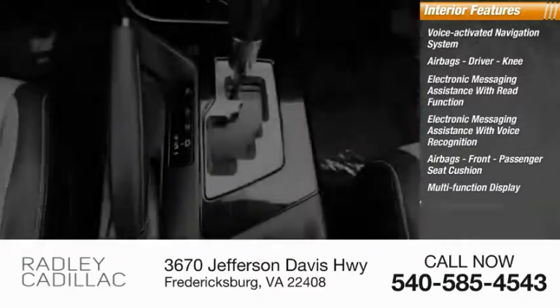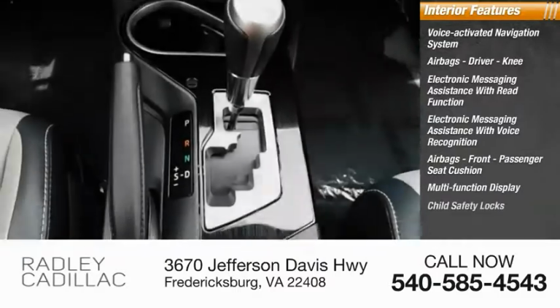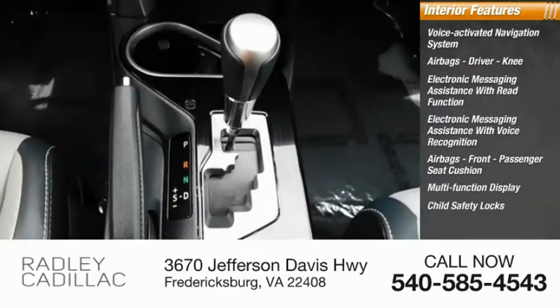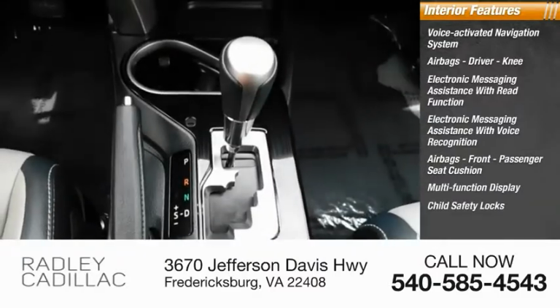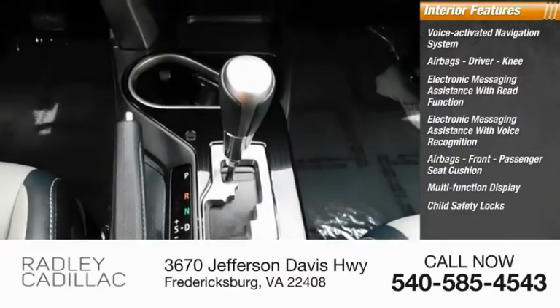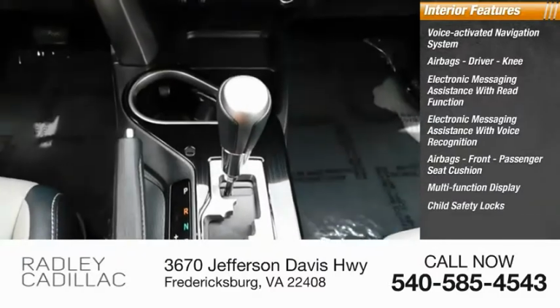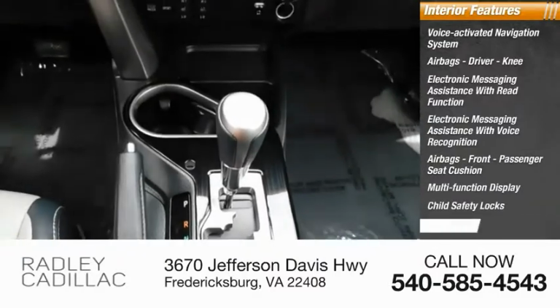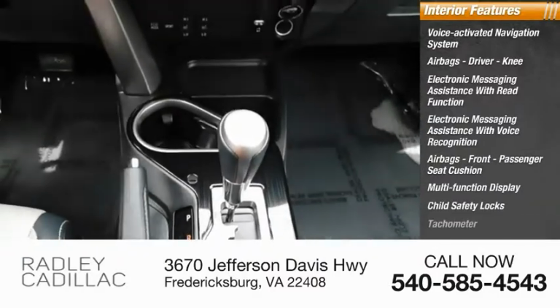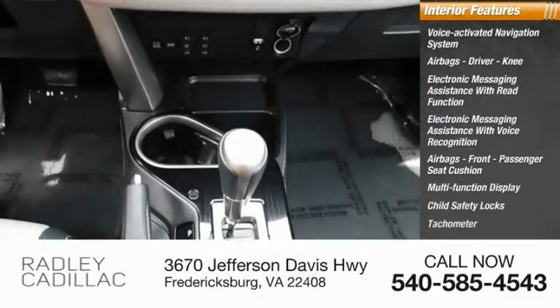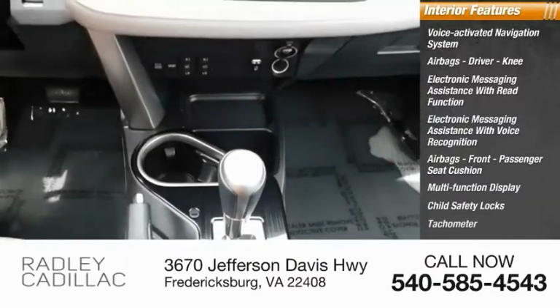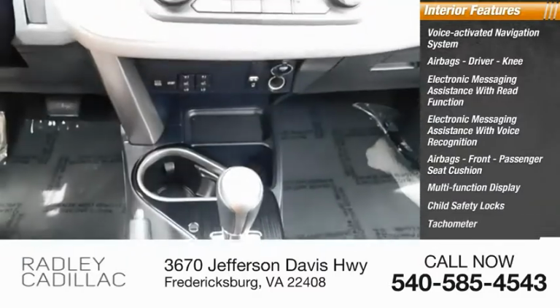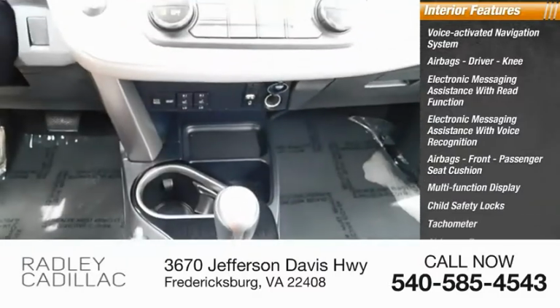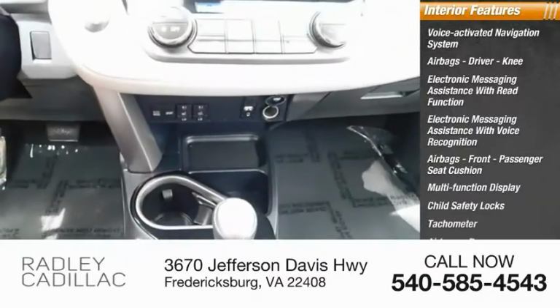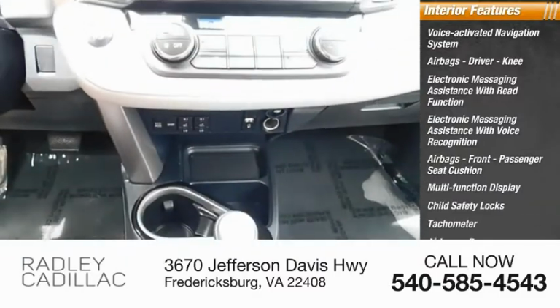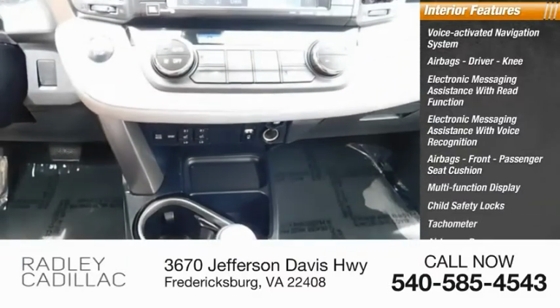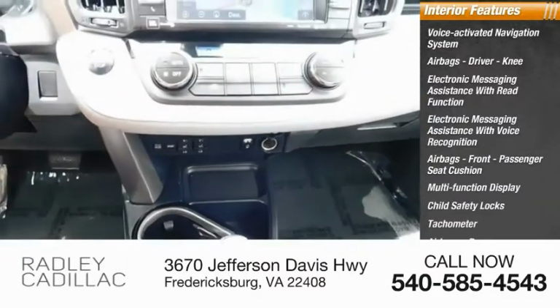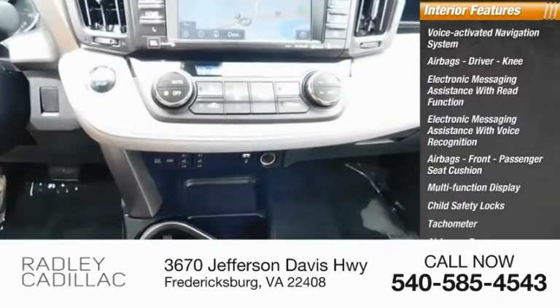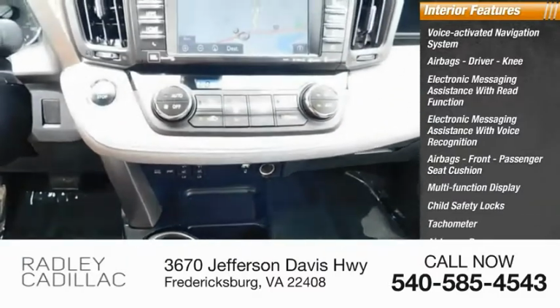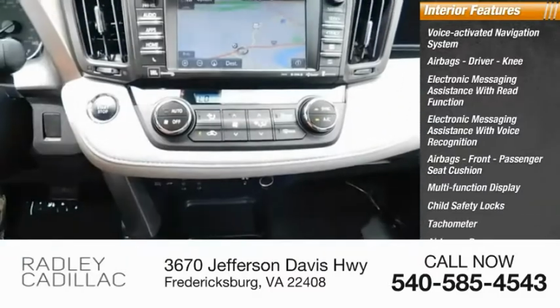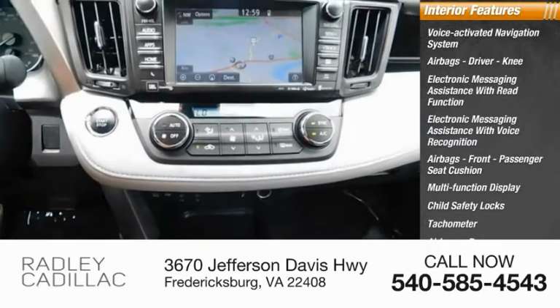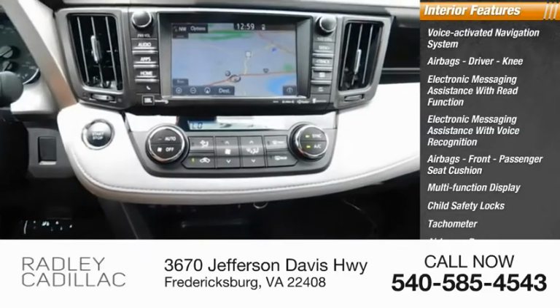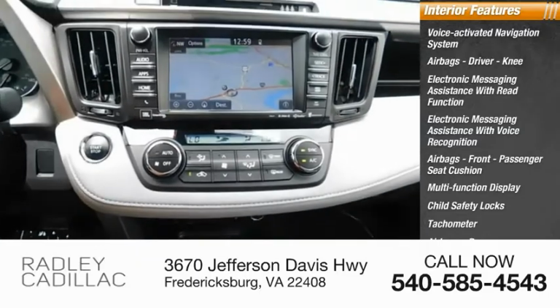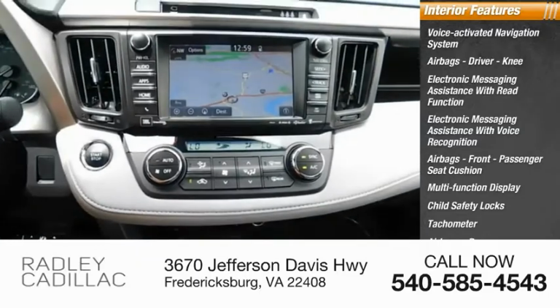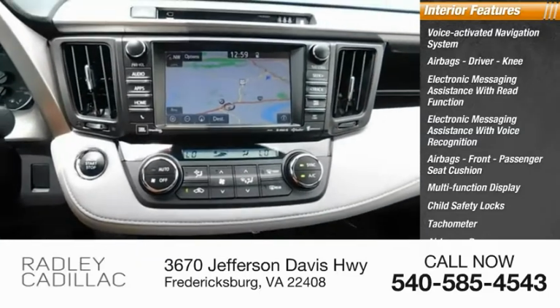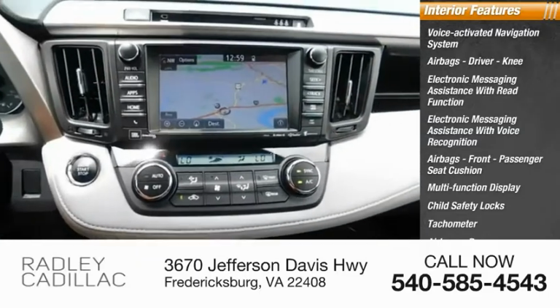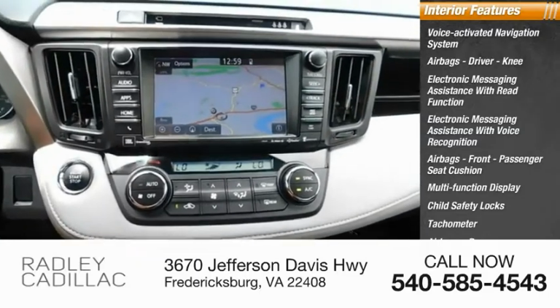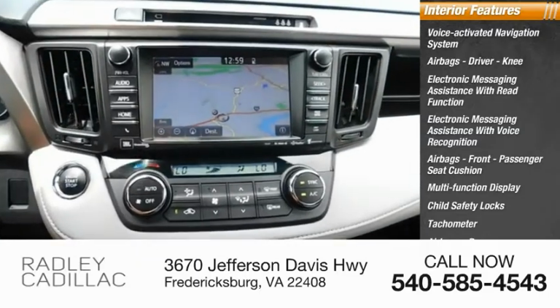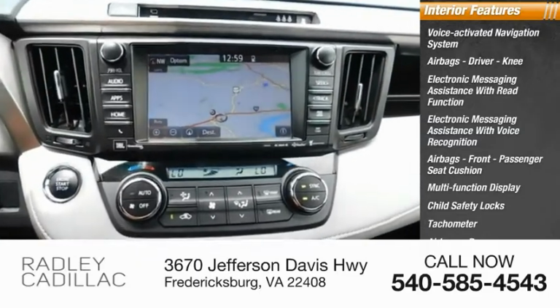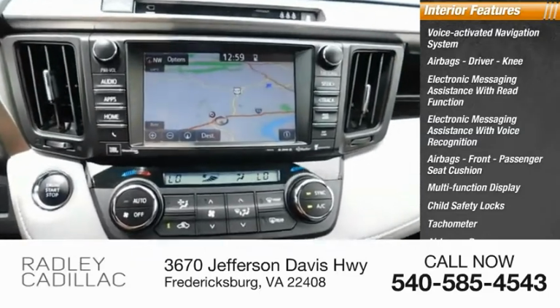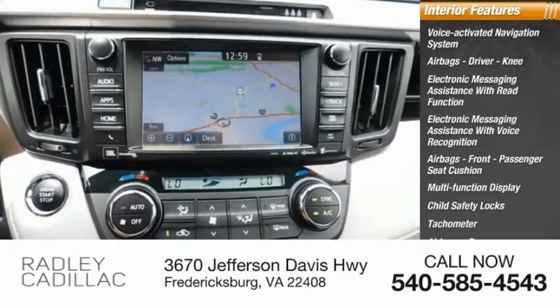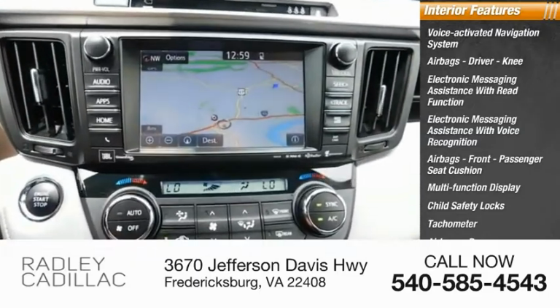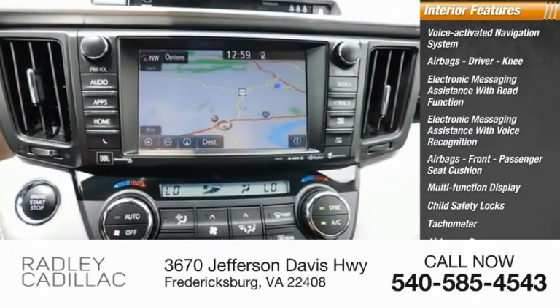Additional features include child safety locks, tachometer, passenger airbags with occupant sensing deactivation, and one-touch windows. Come see the car for yourself.